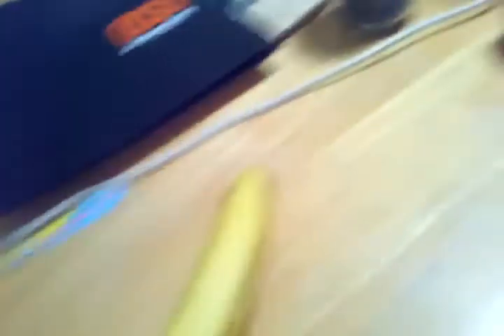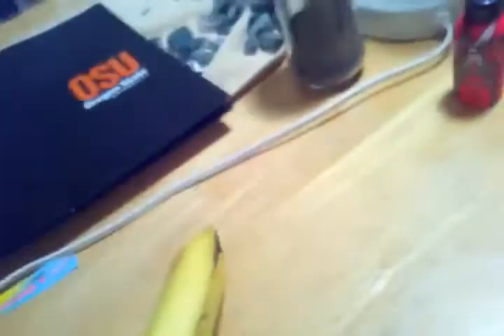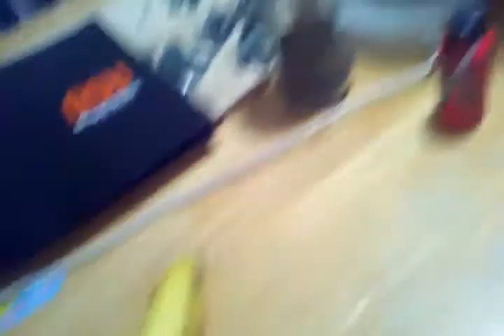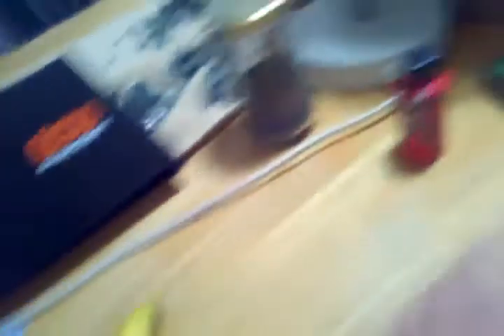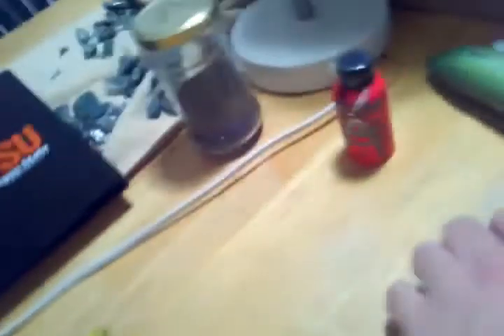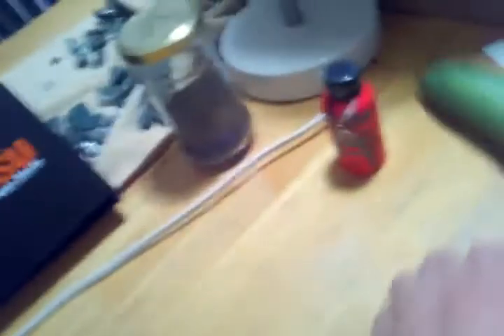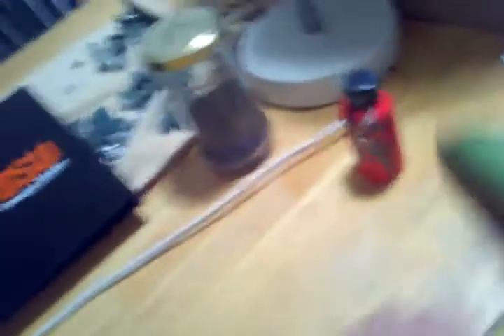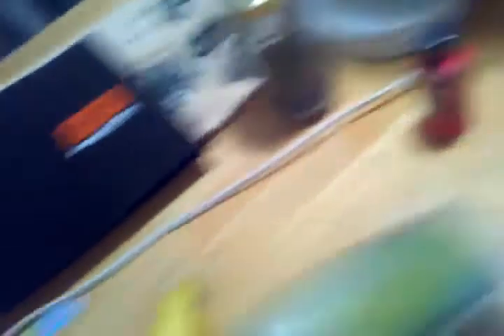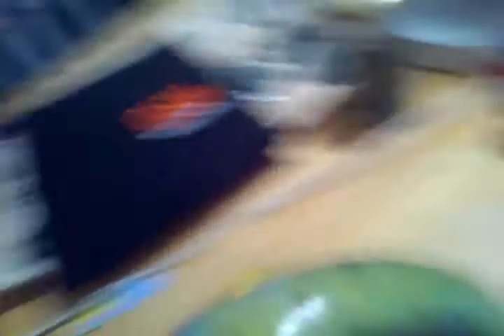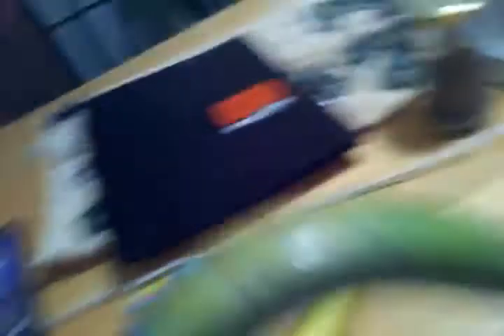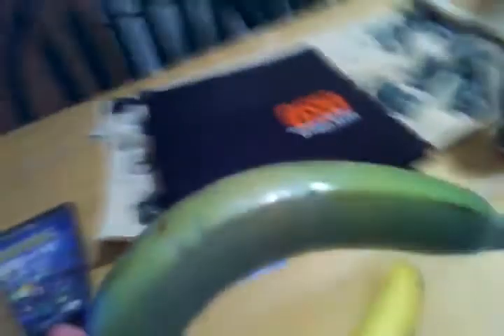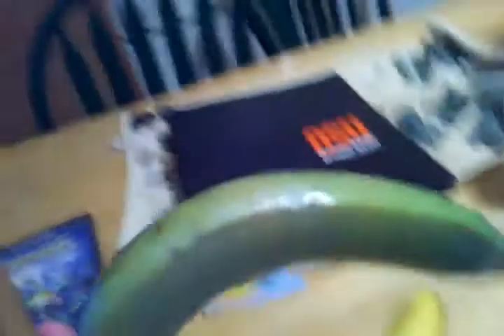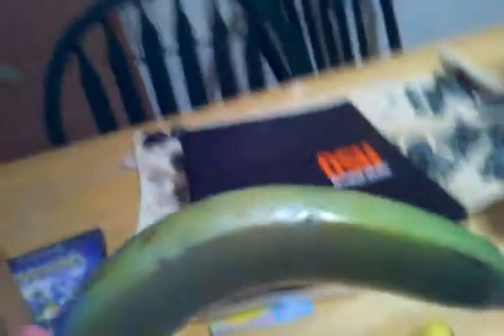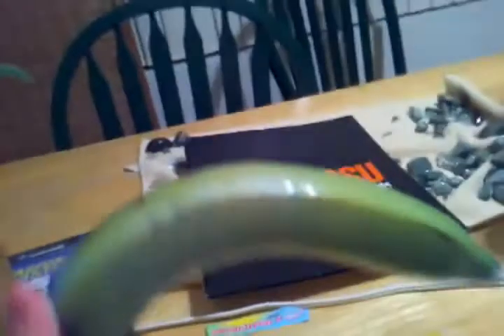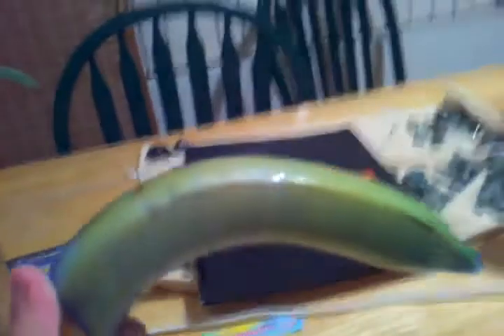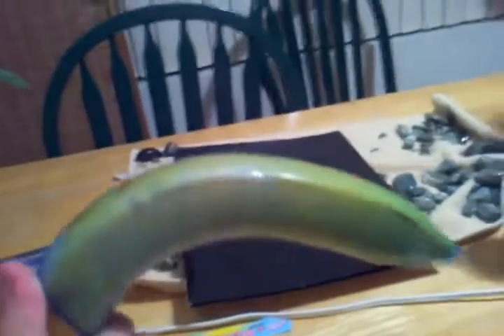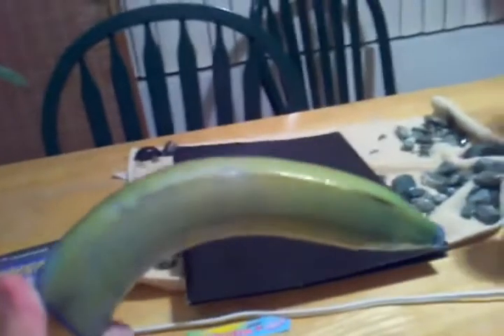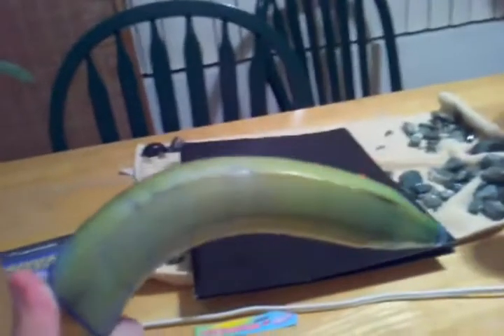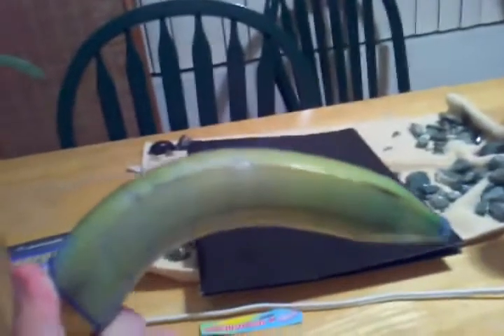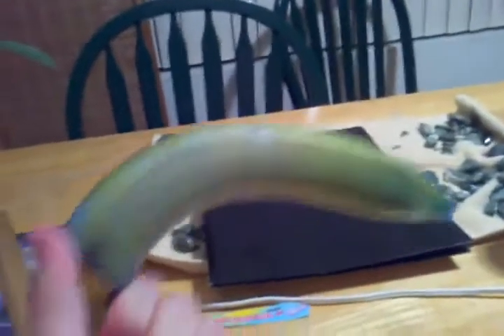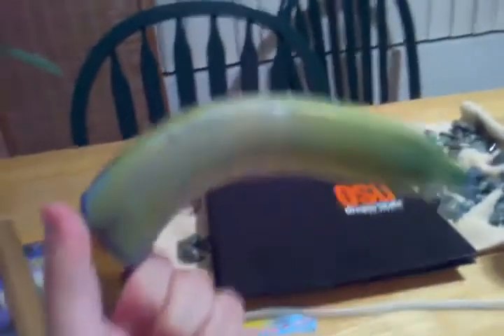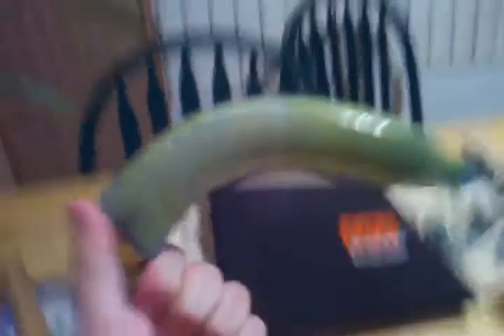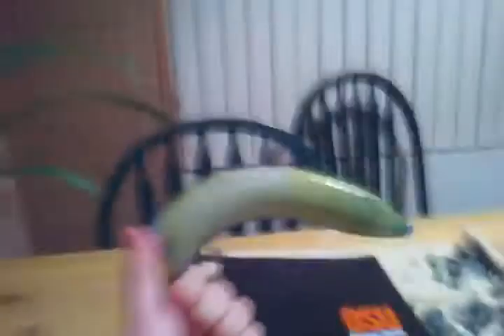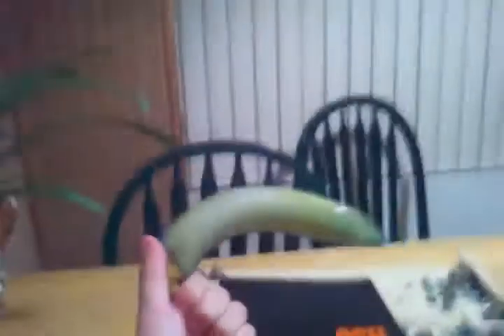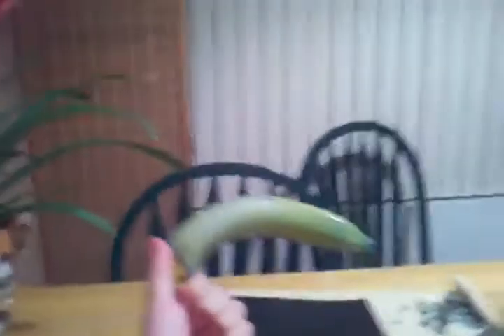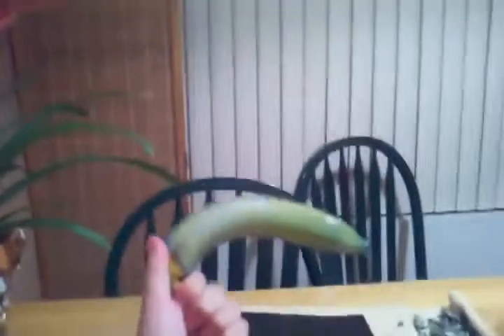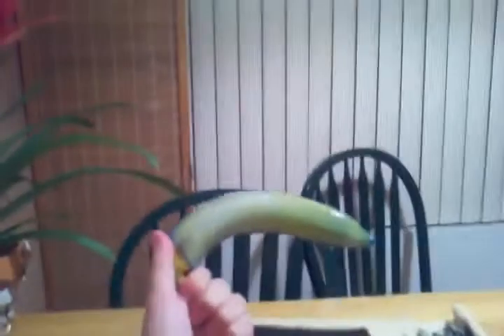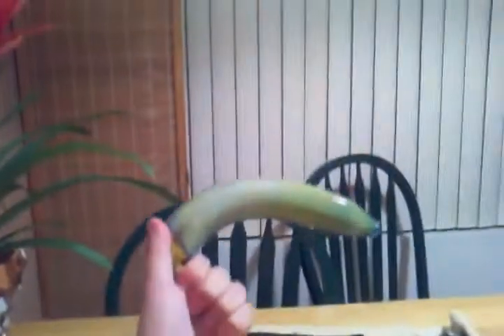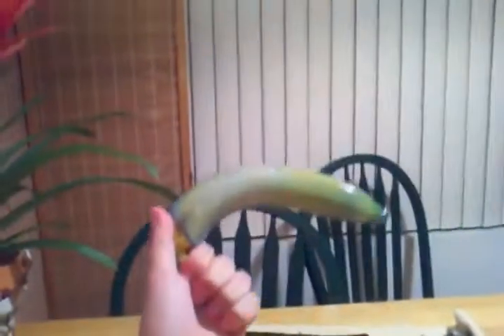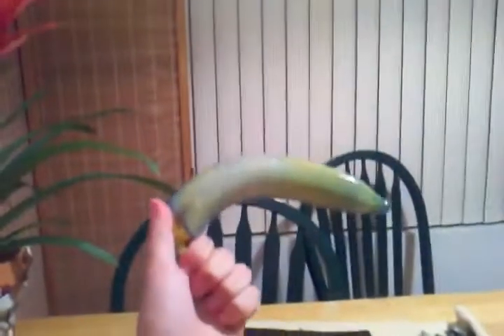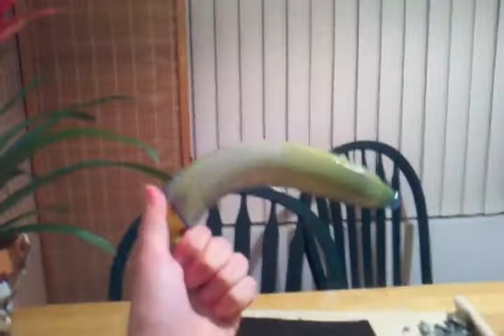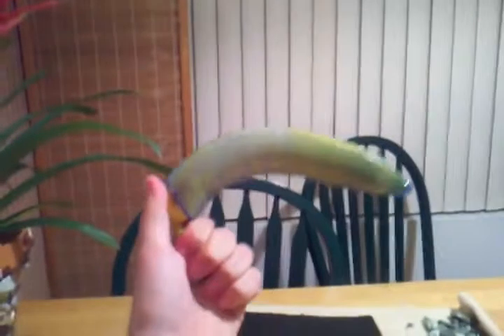Our final result should look something like this.